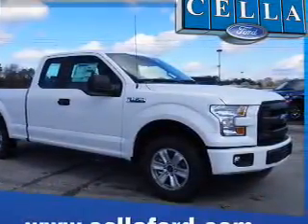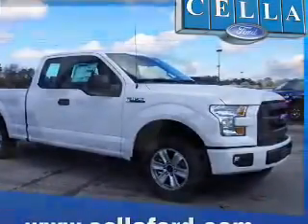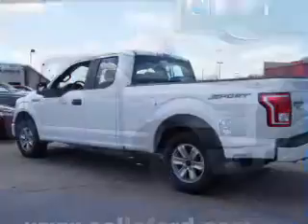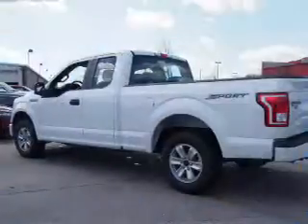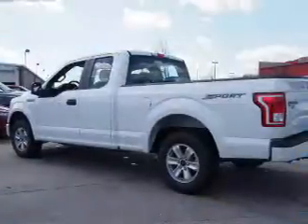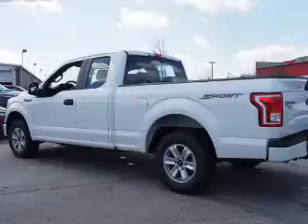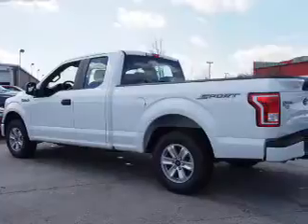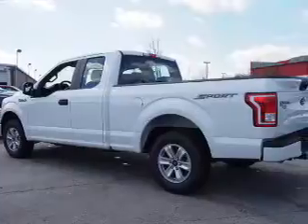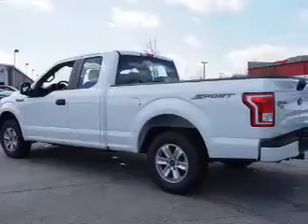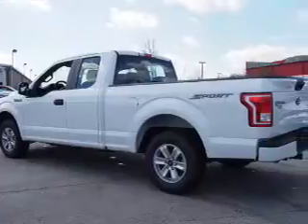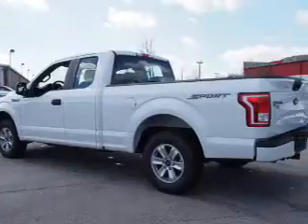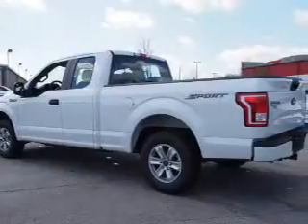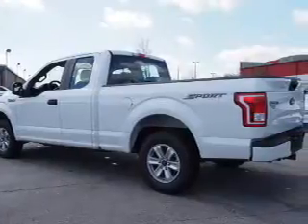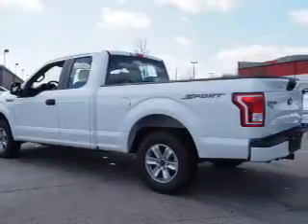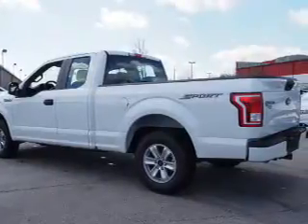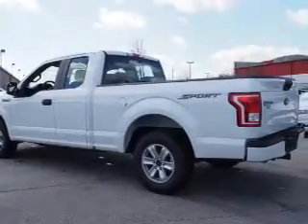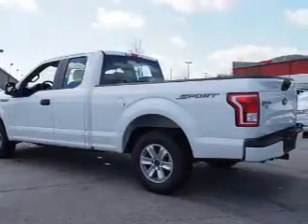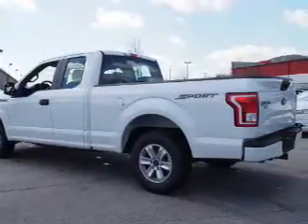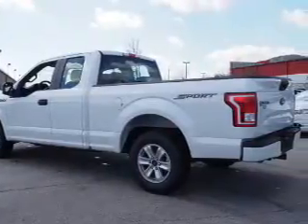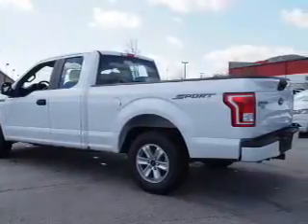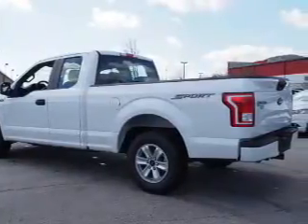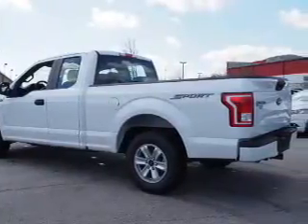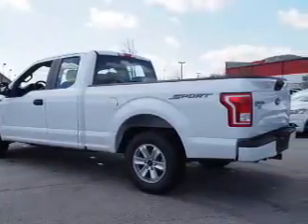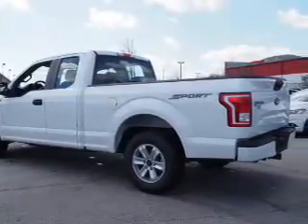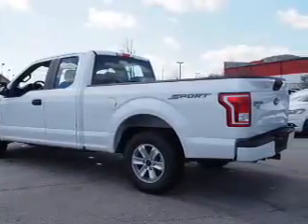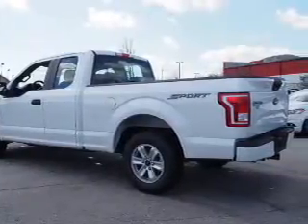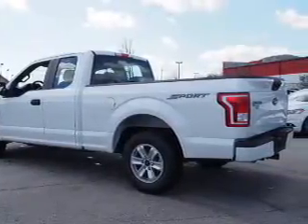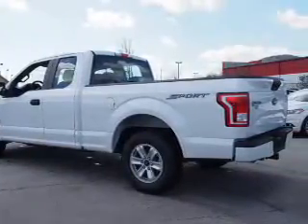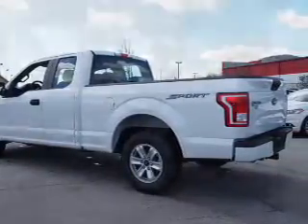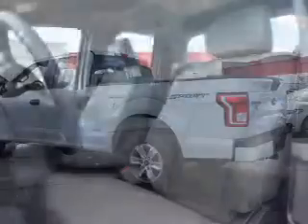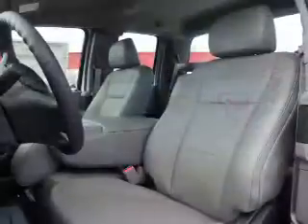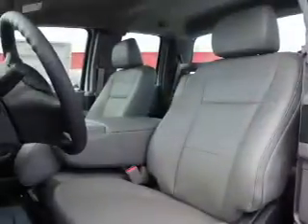It's powered by a 3.5 liter 6-cylinder engine and an automatic transmission.